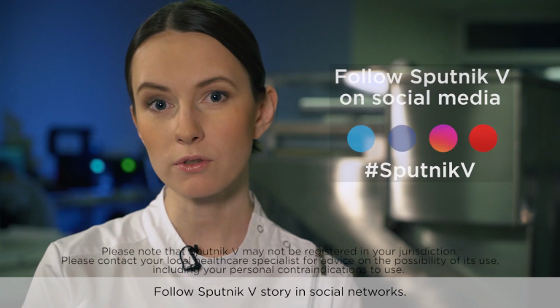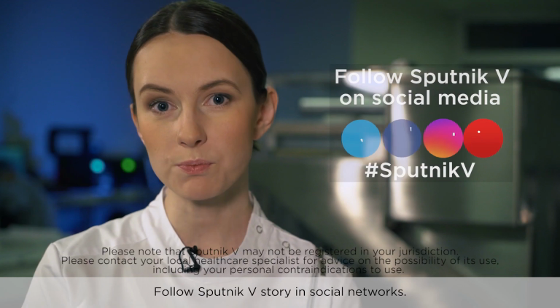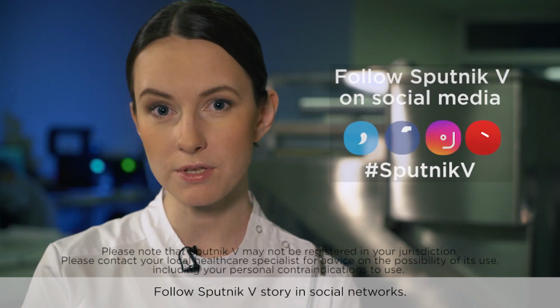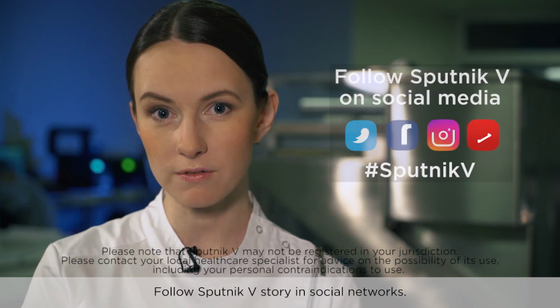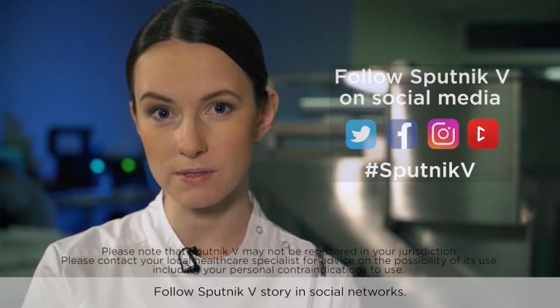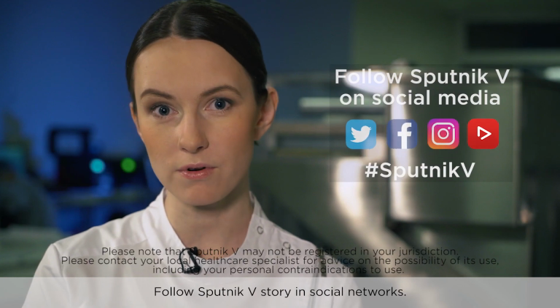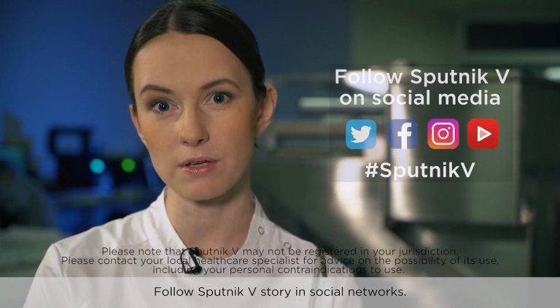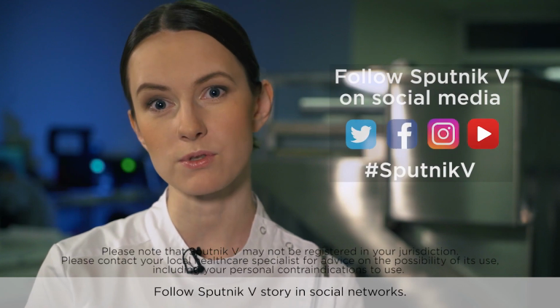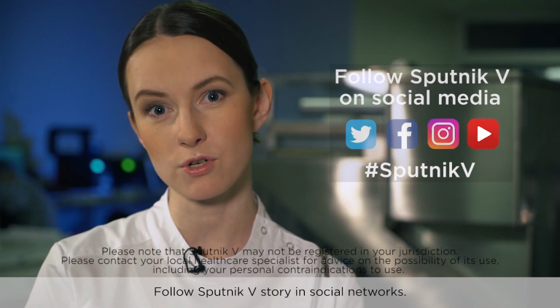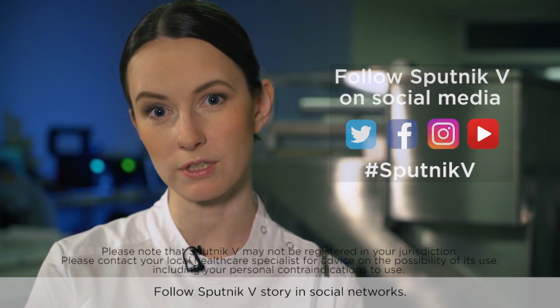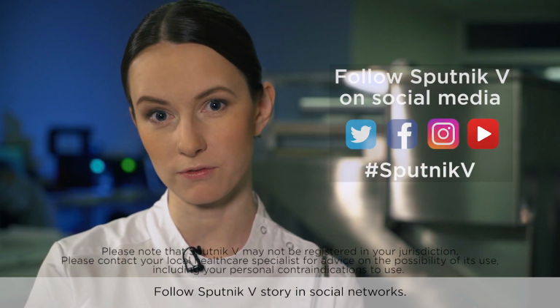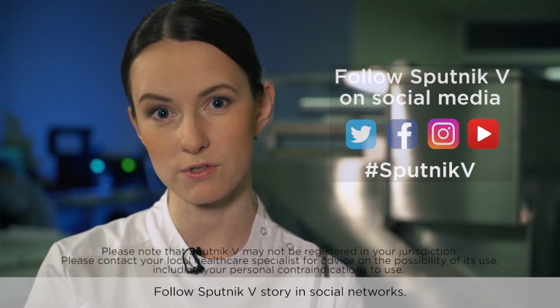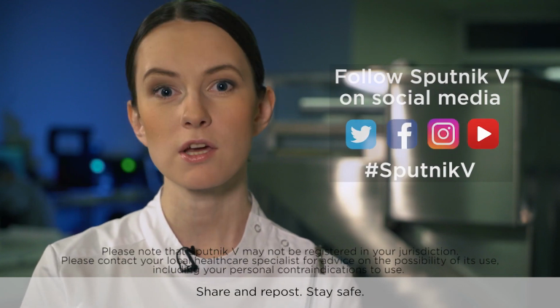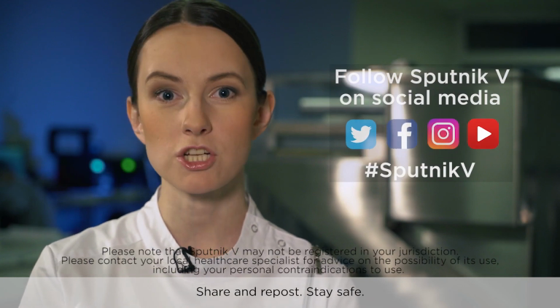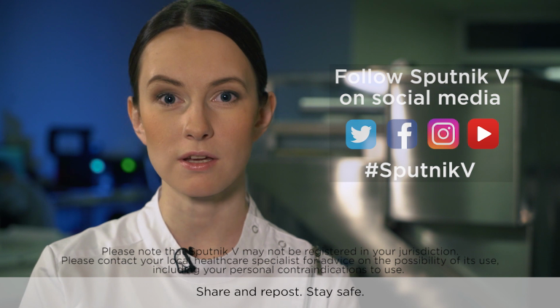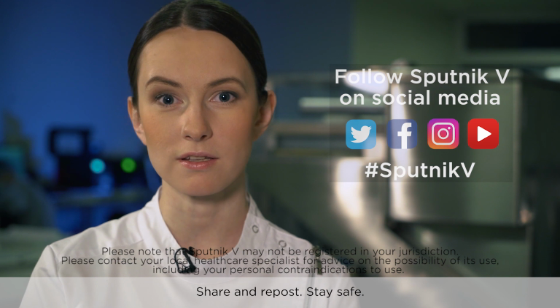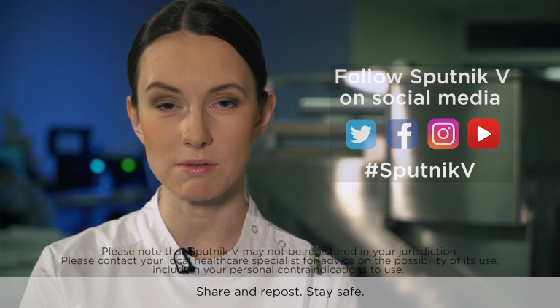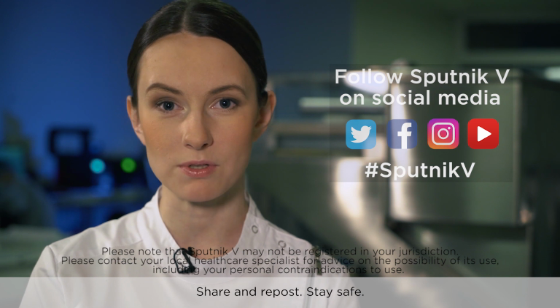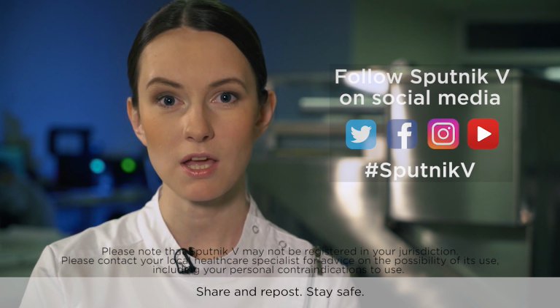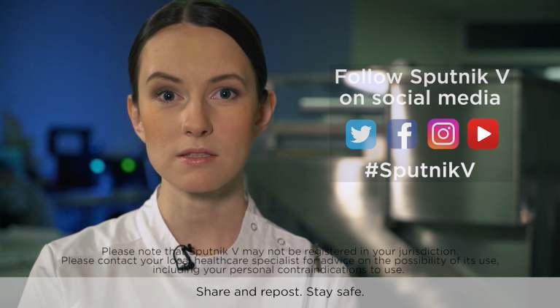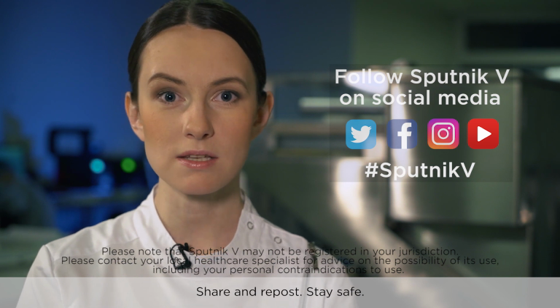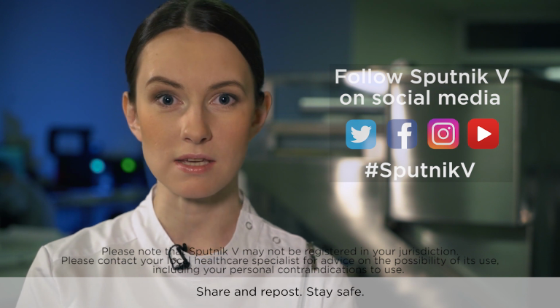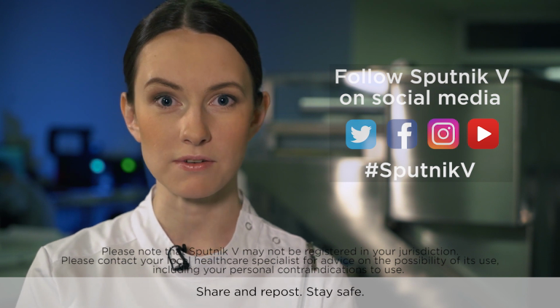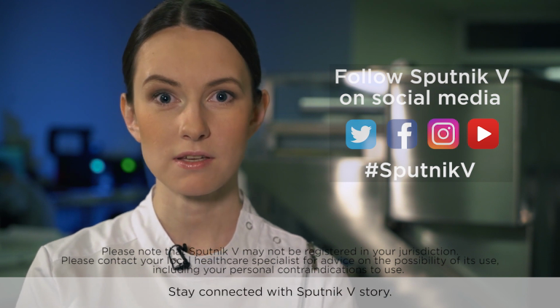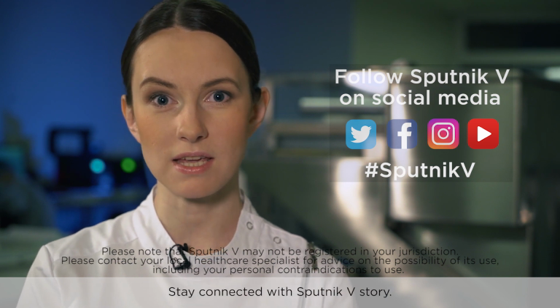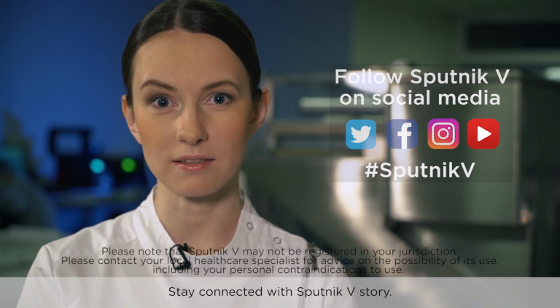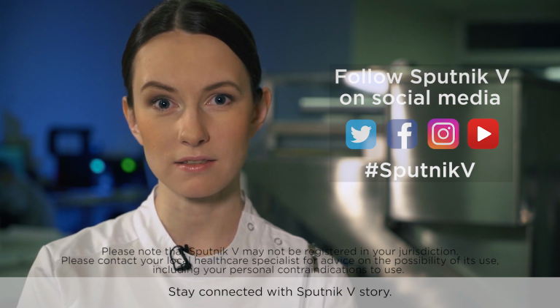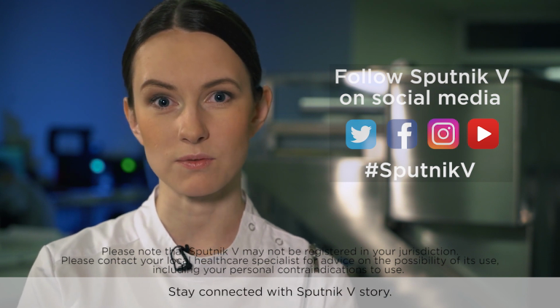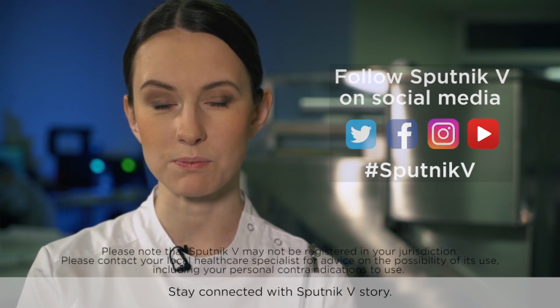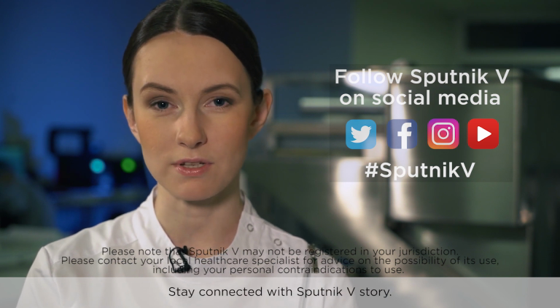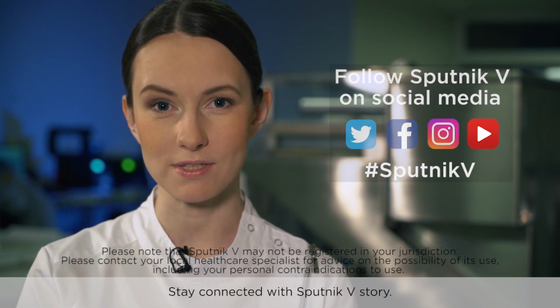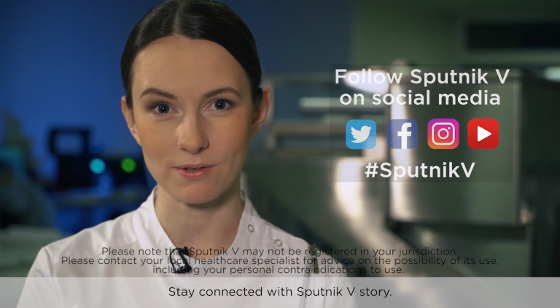Follow the Sputnik V story in social networks. Share and repost. Stay safe. Stay connected with the Sputnik V story.